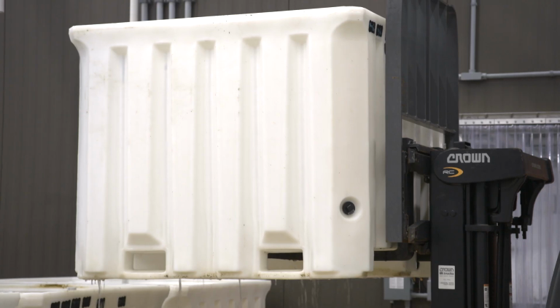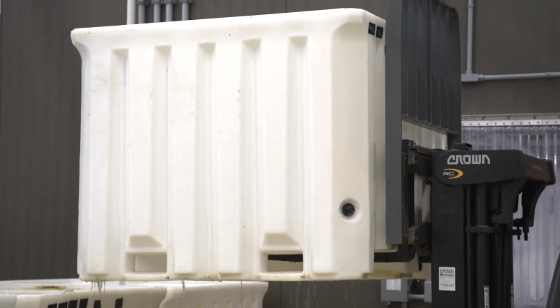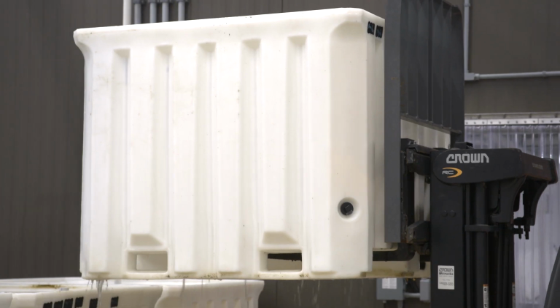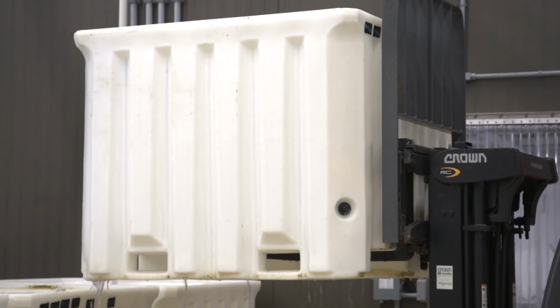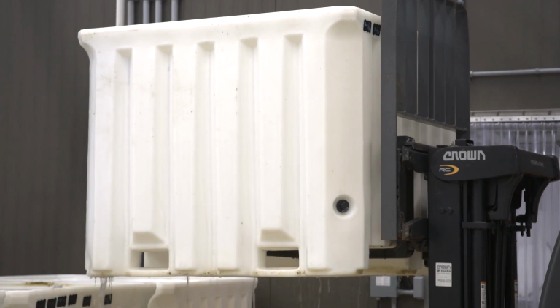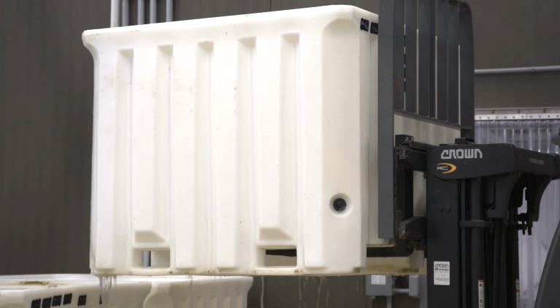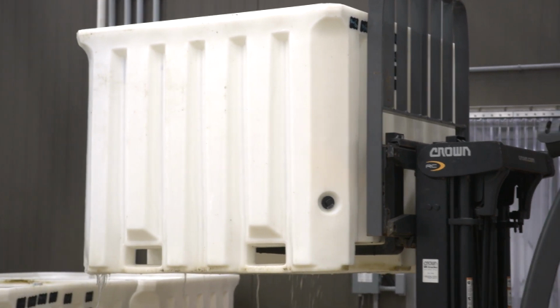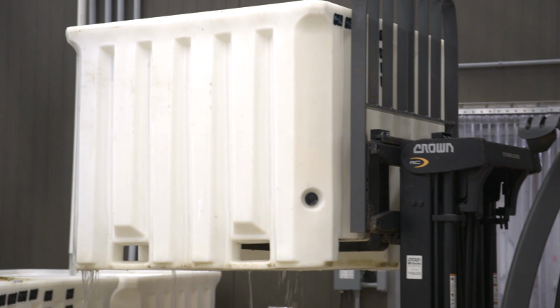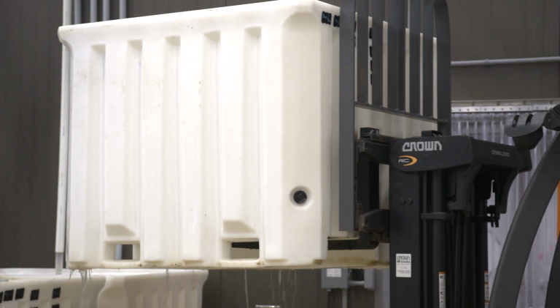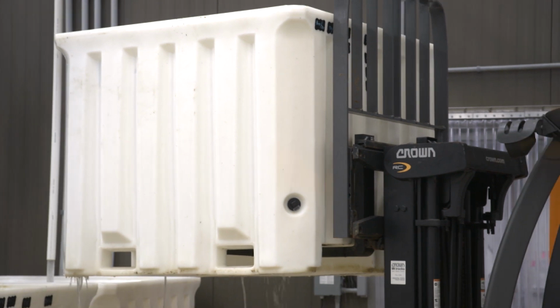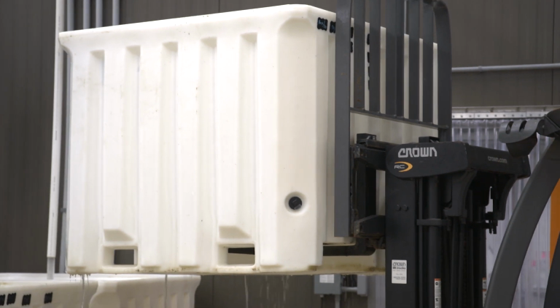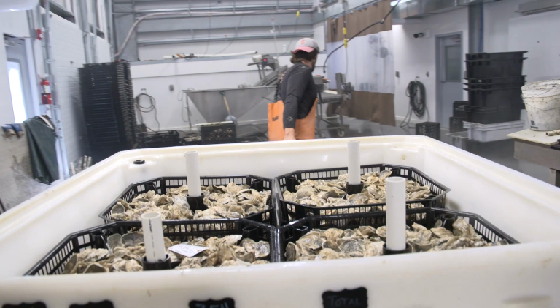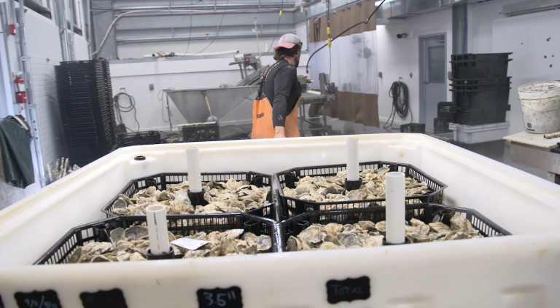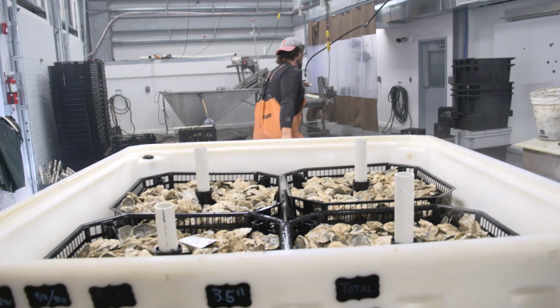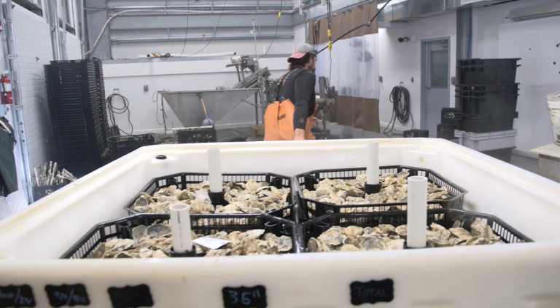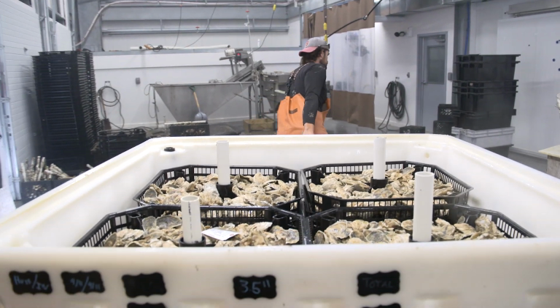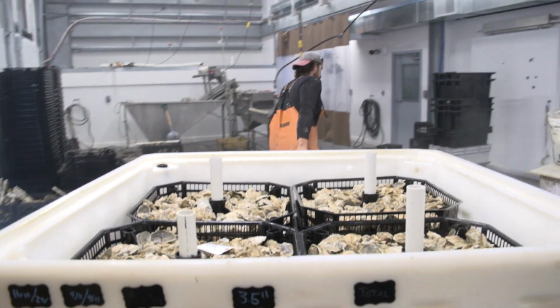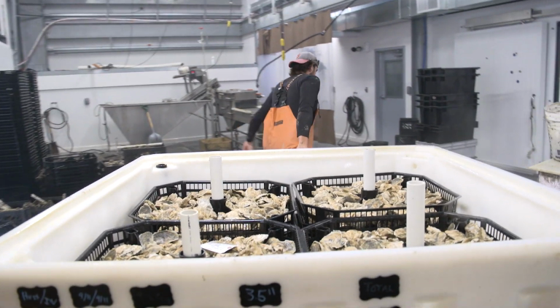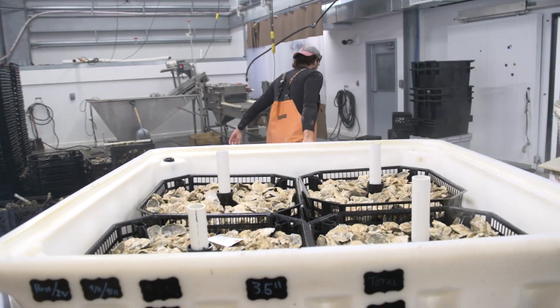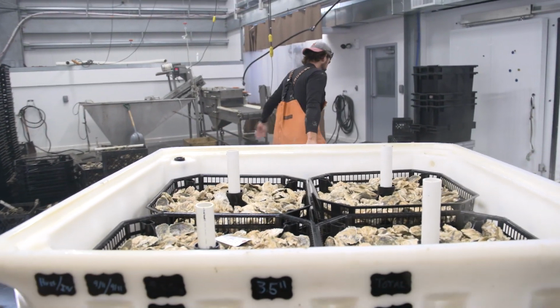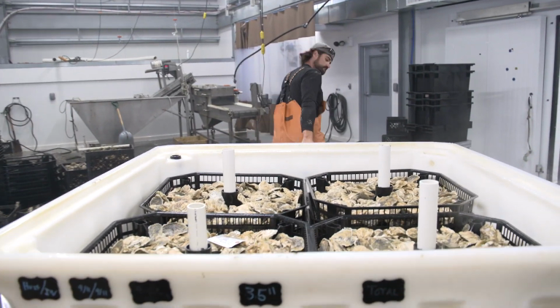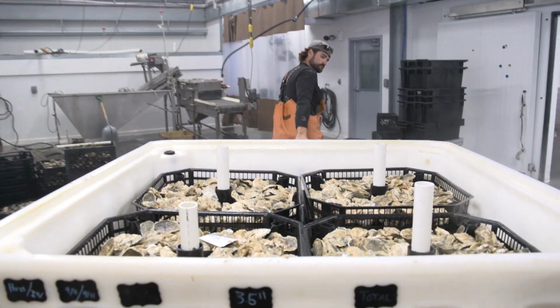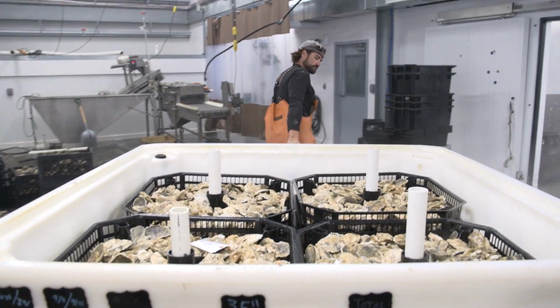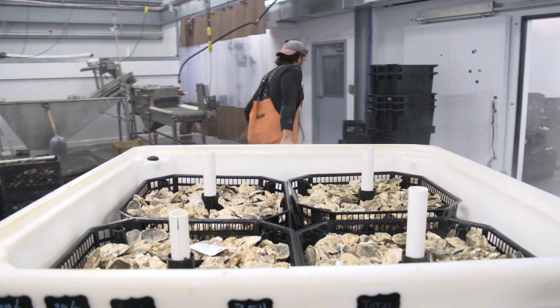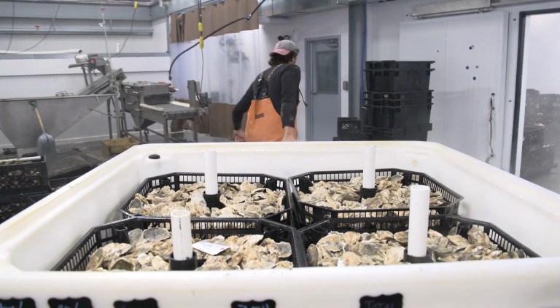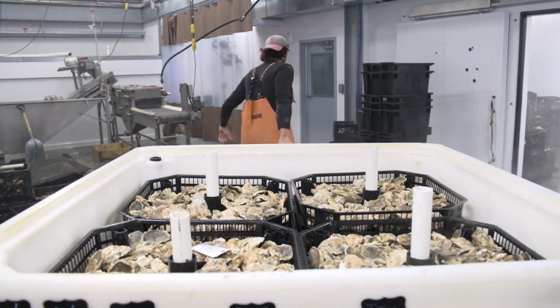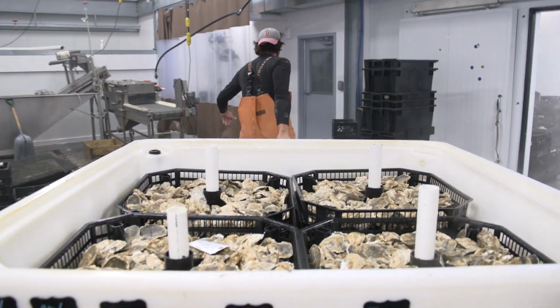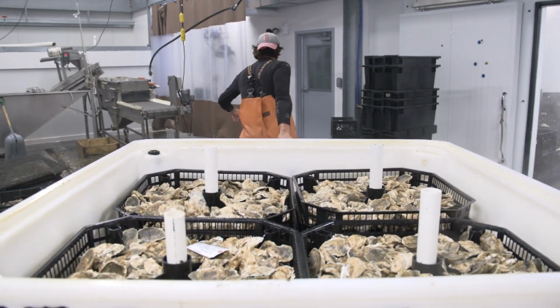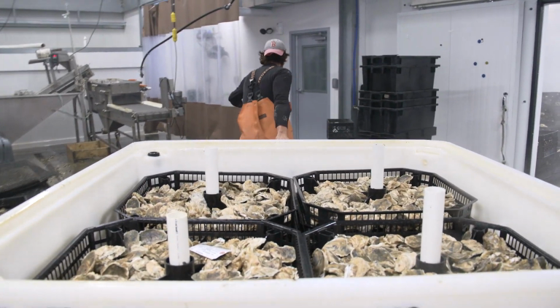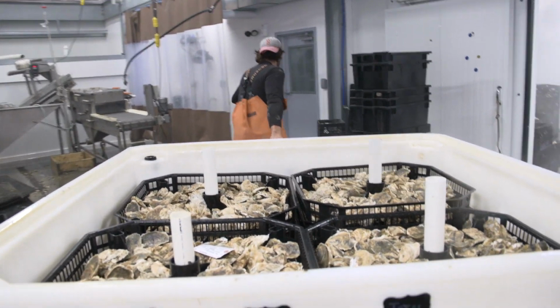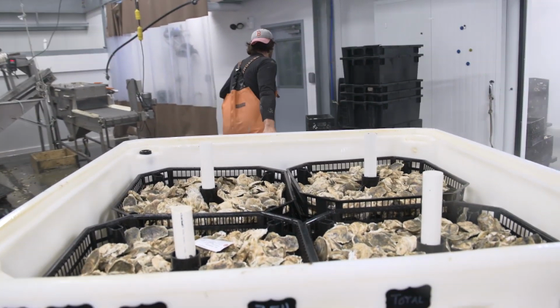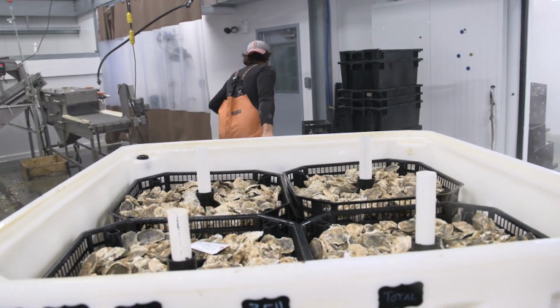We're harvesting out of a land-based aquaculture facility, so the harvest date is when it's coming out of this facility.